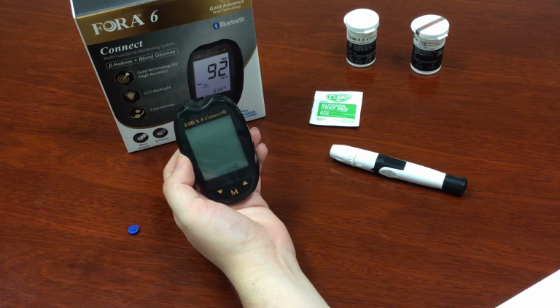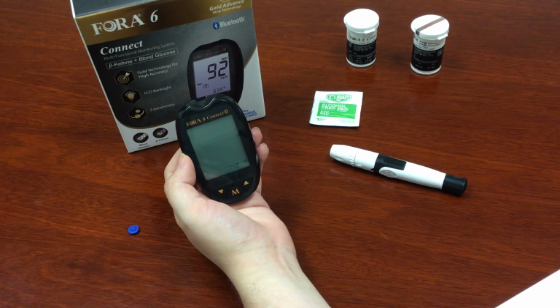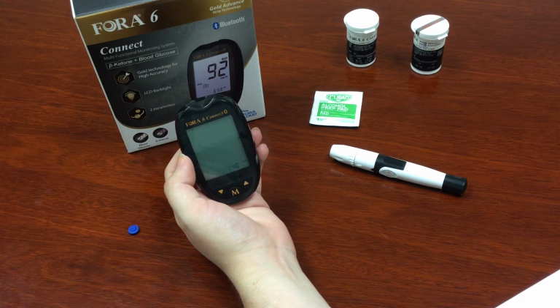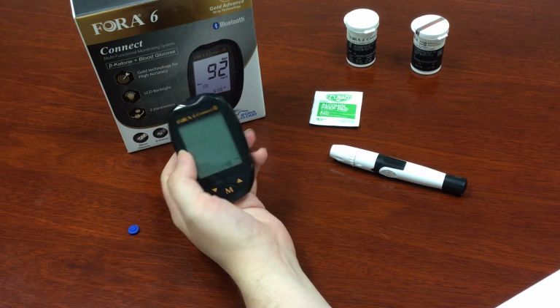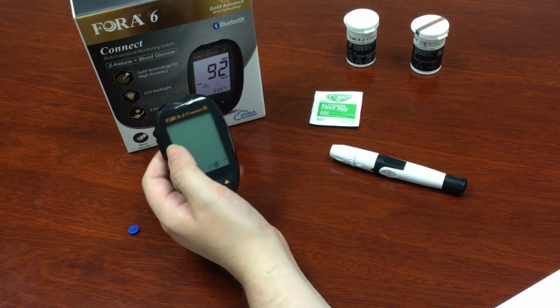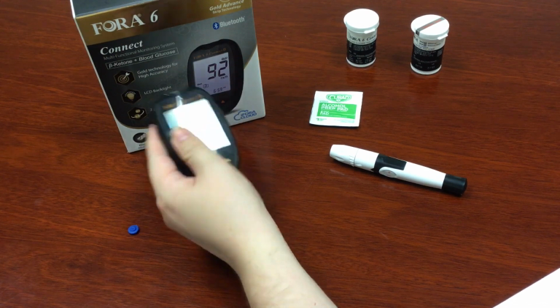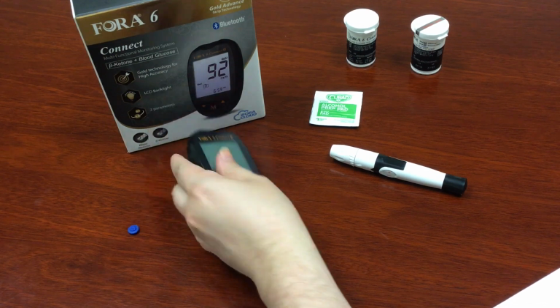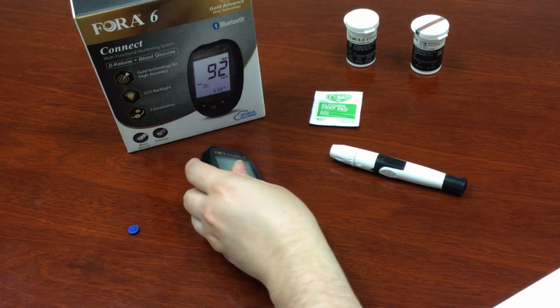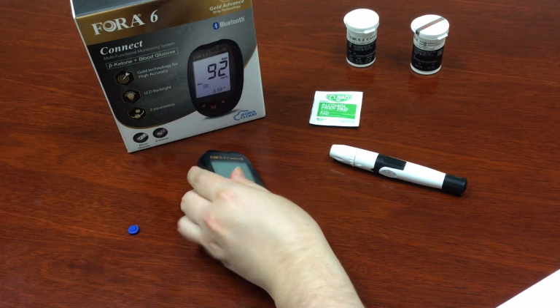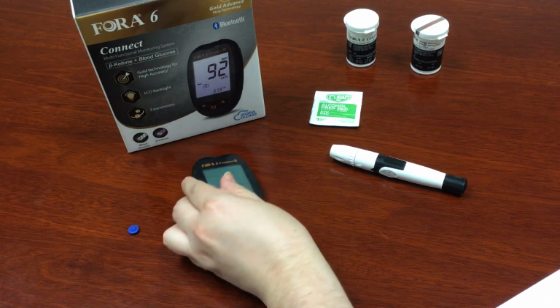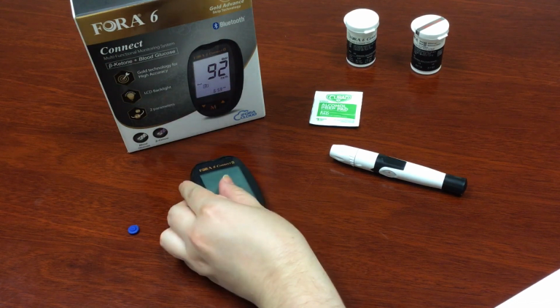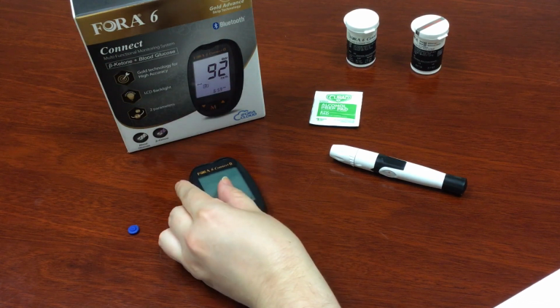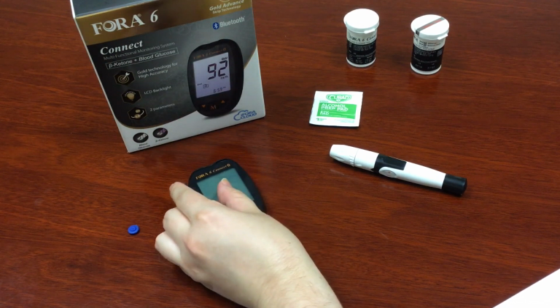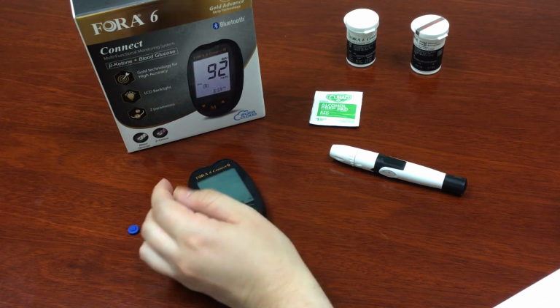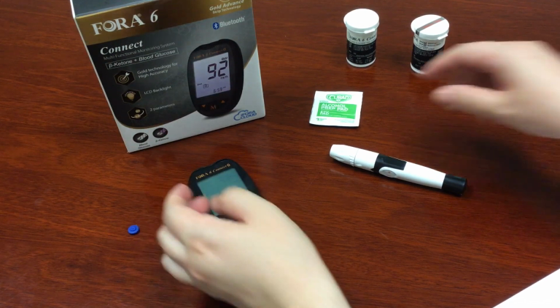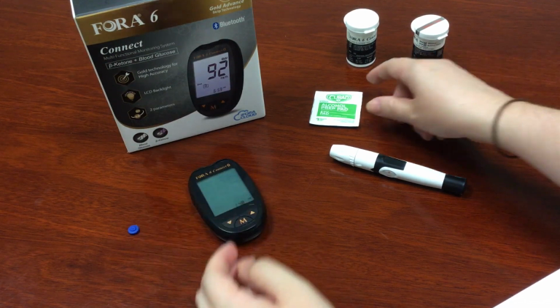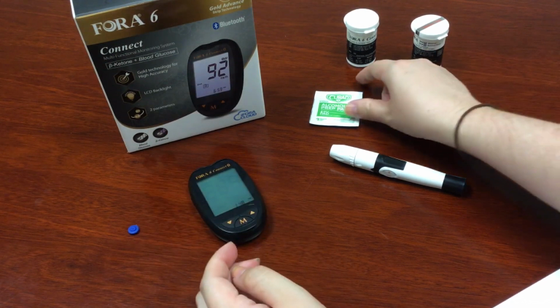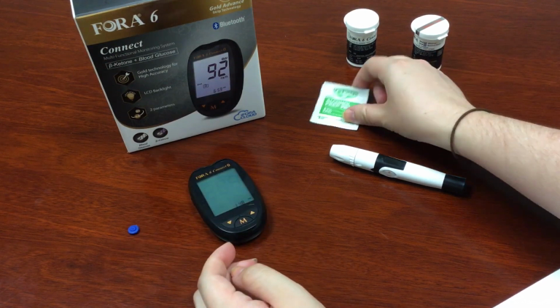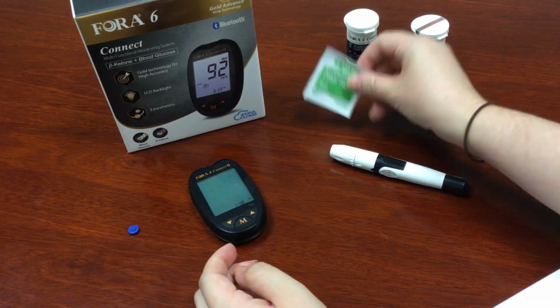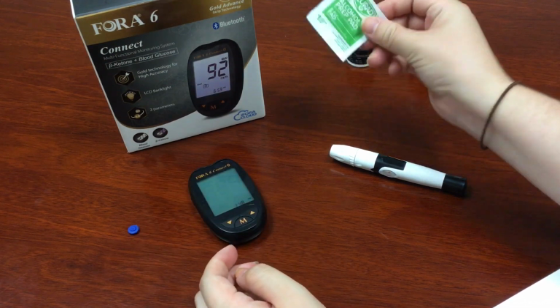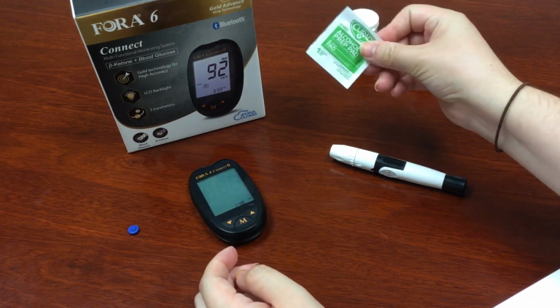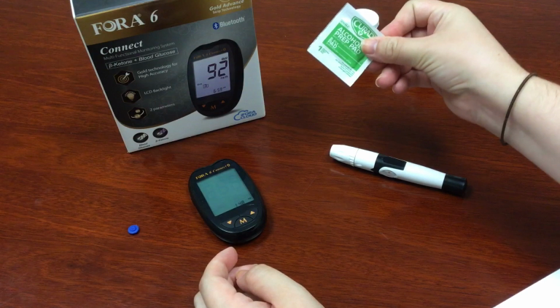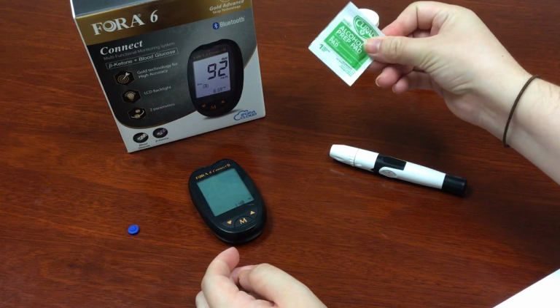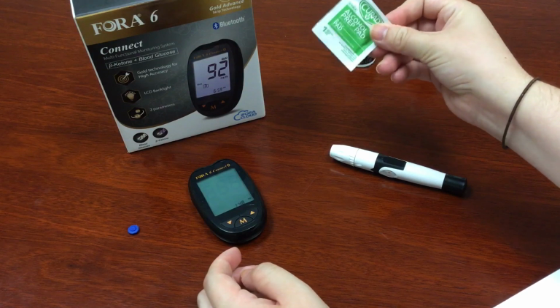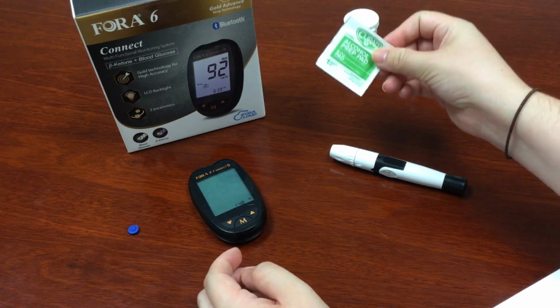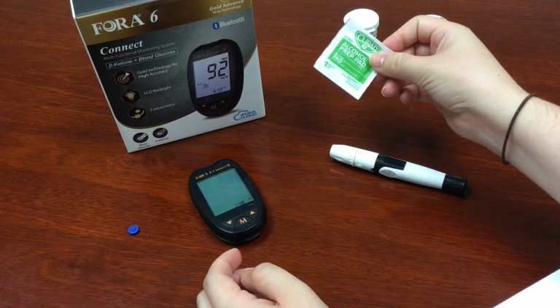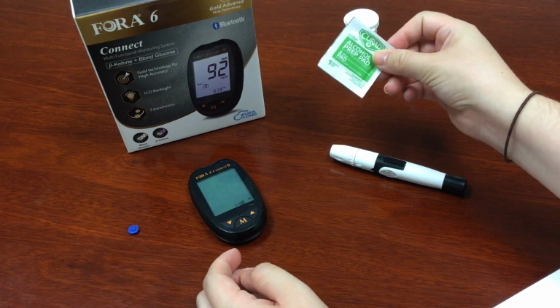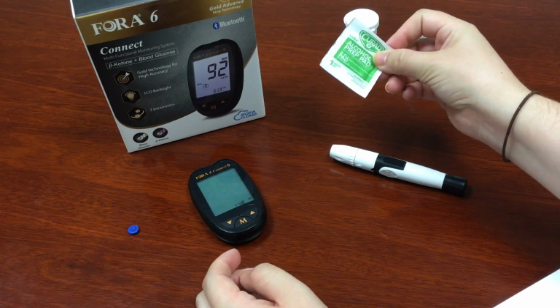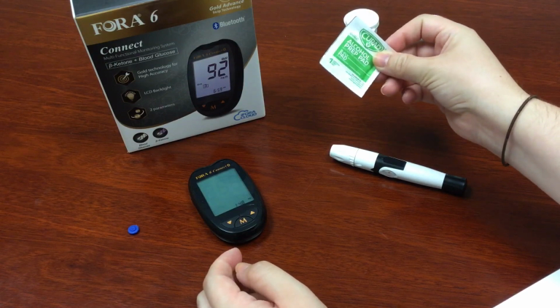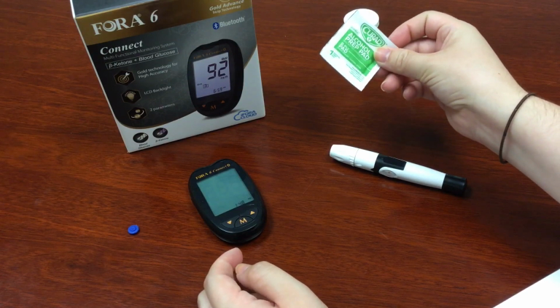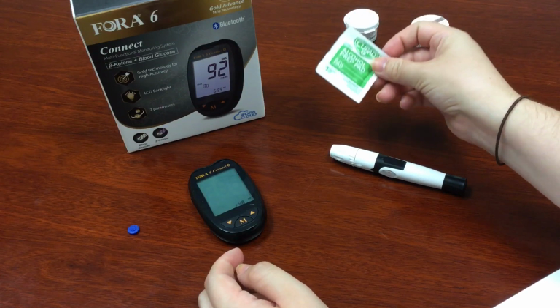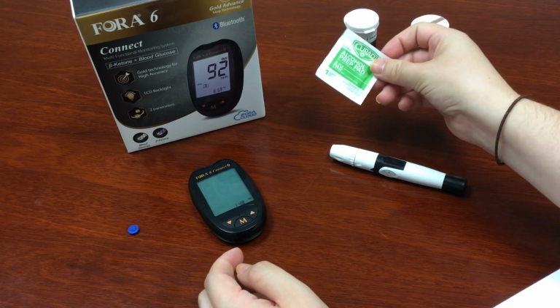Make sure to wash your hands before you begin. You can also use an alcohol swab to clean the testing site if you'd like.